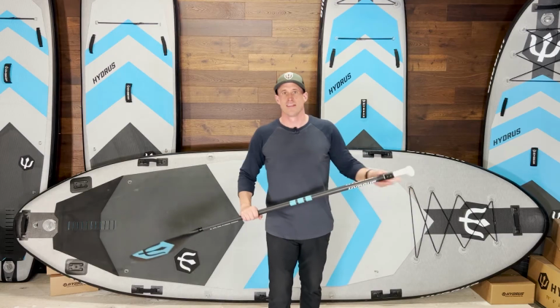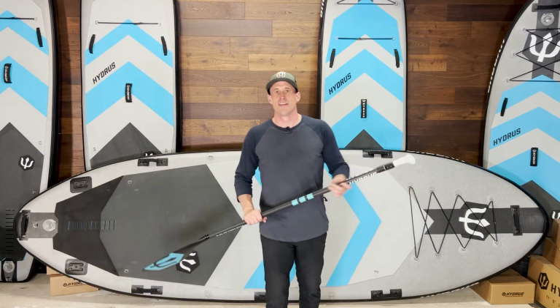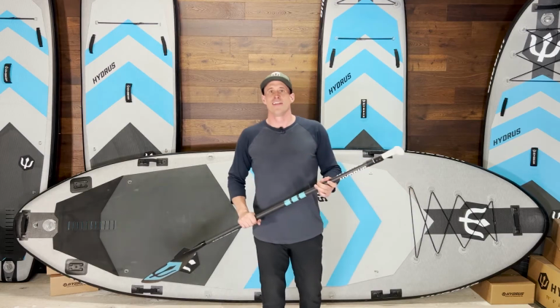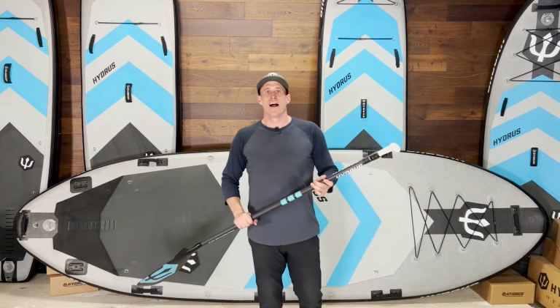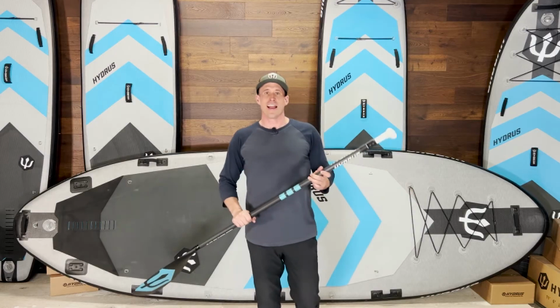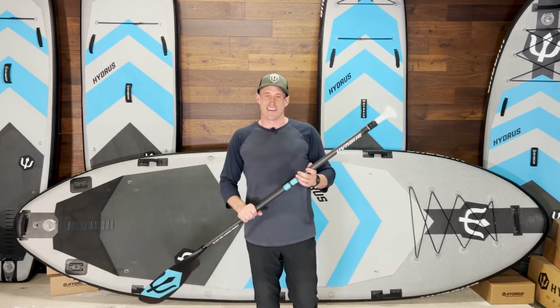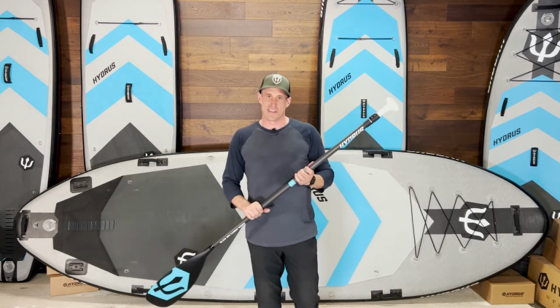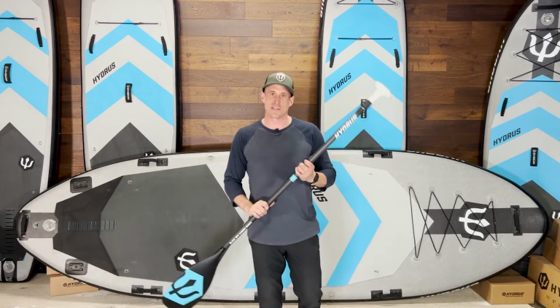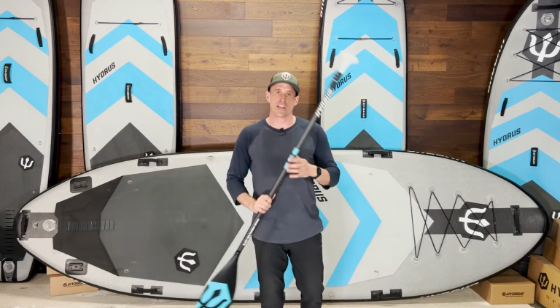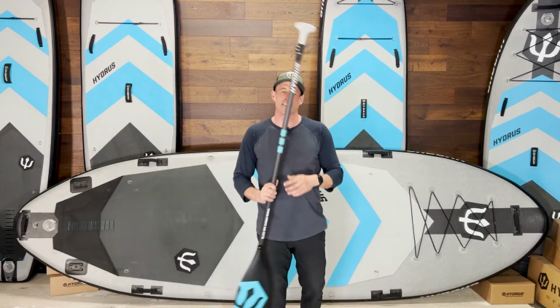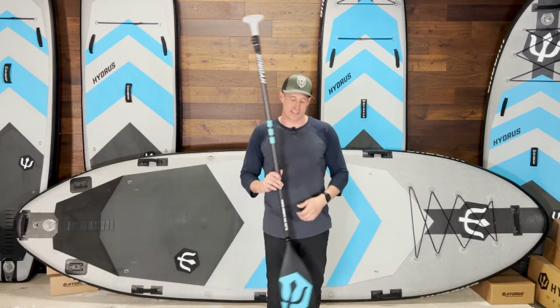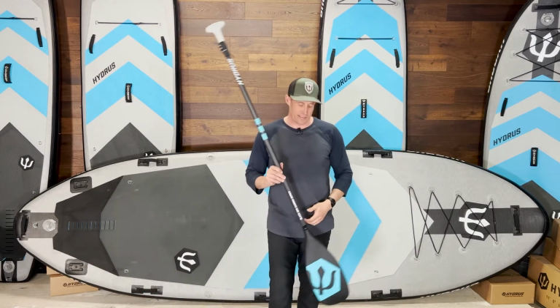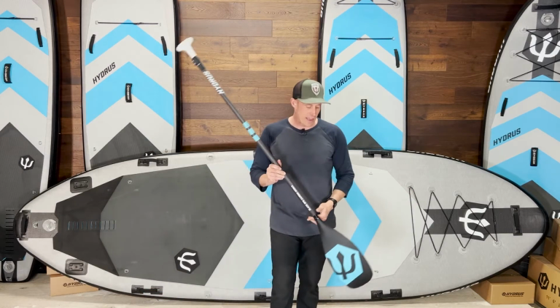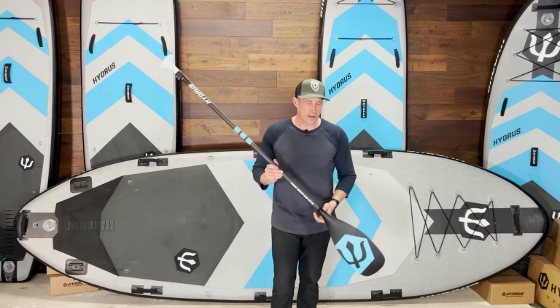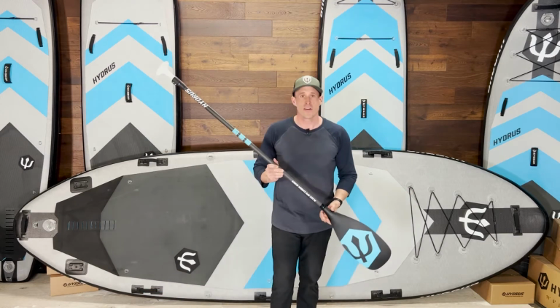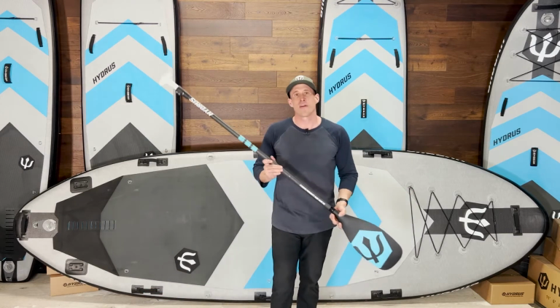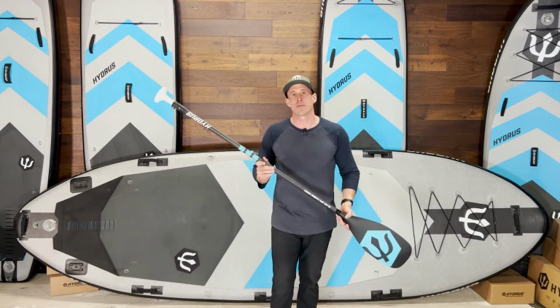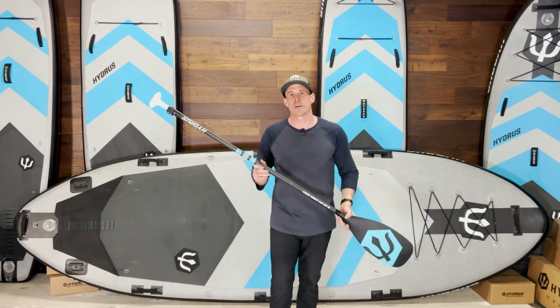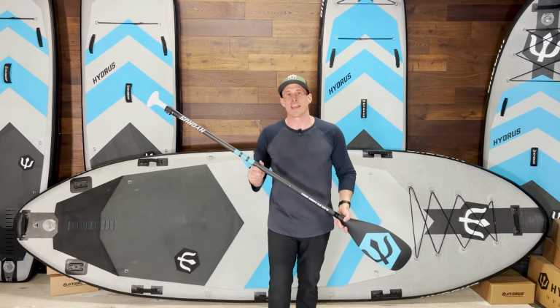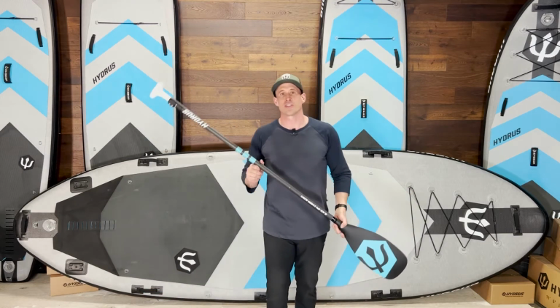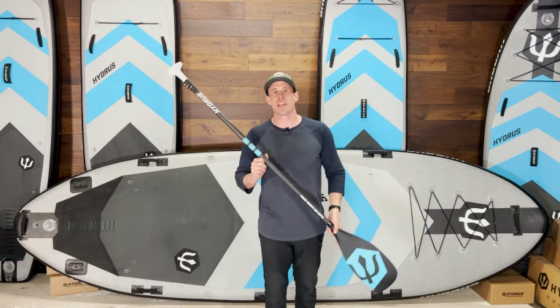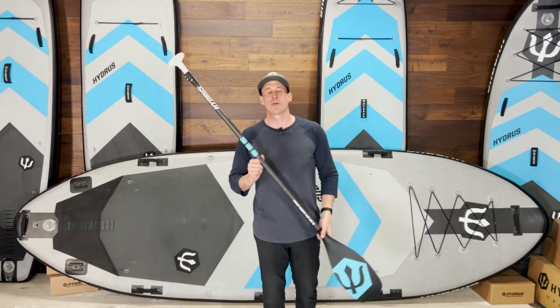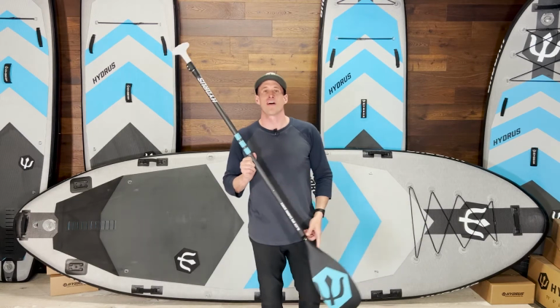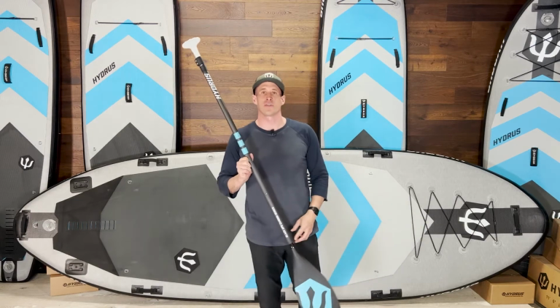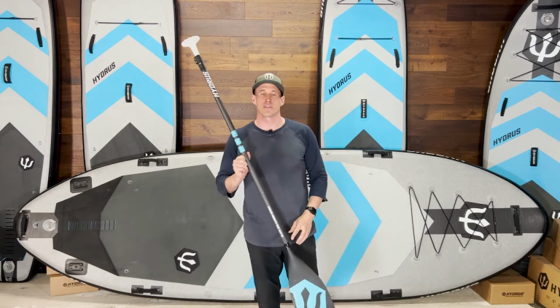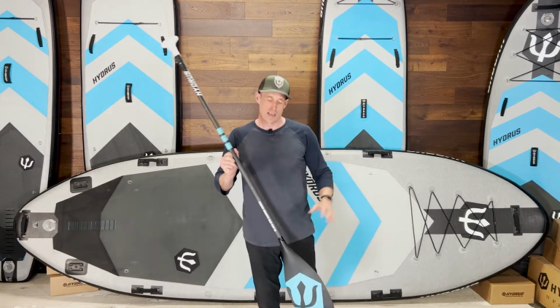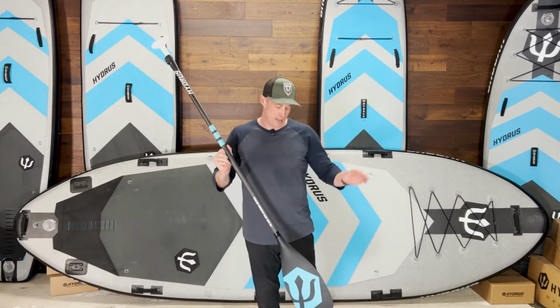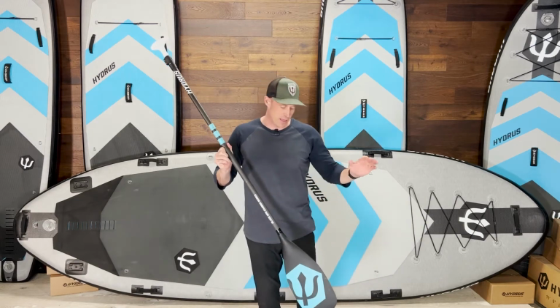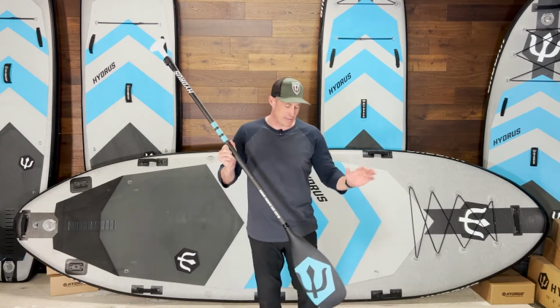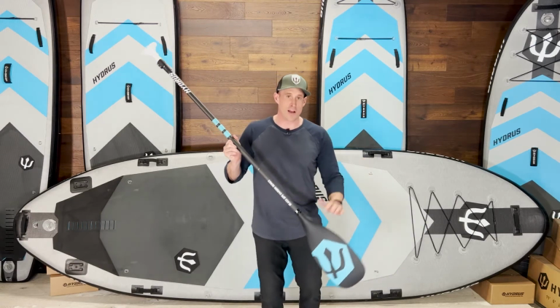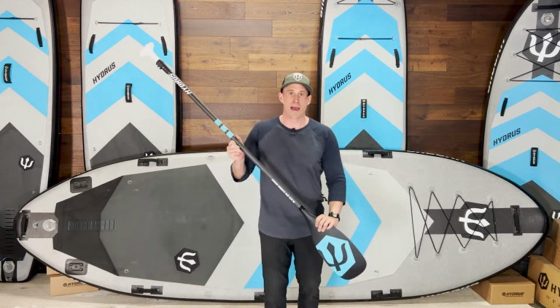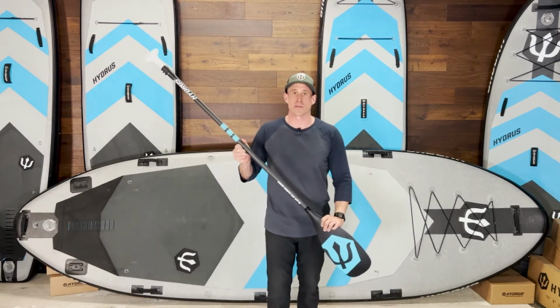Hi, this is Jason, designer, founder, and shaper of Hydrus. Let's talk paddles.